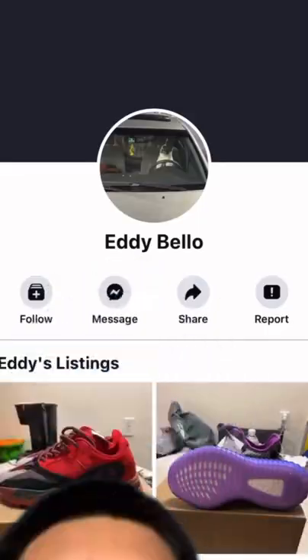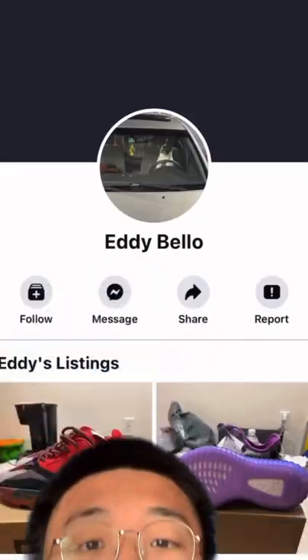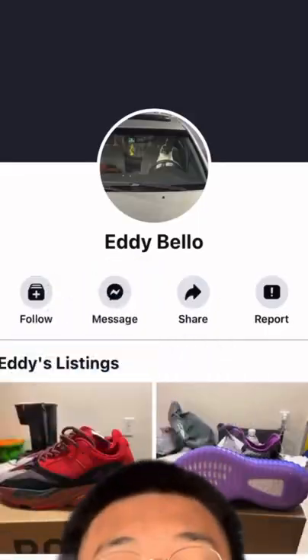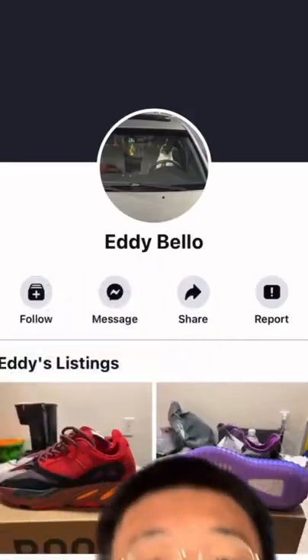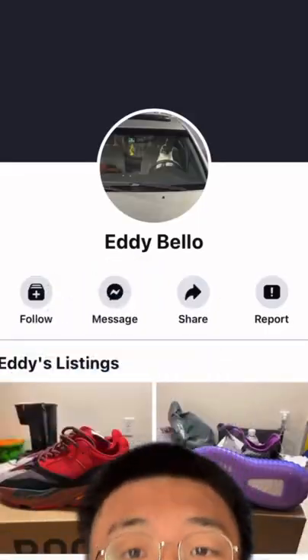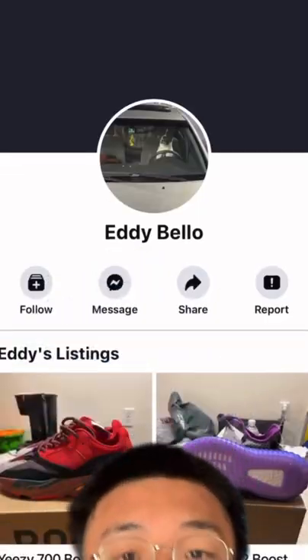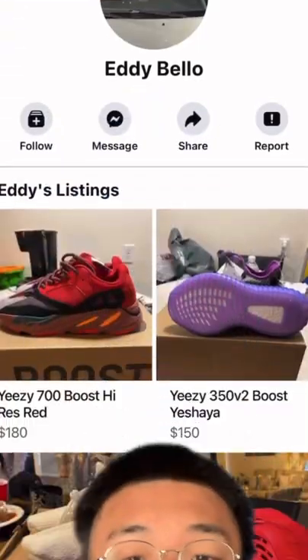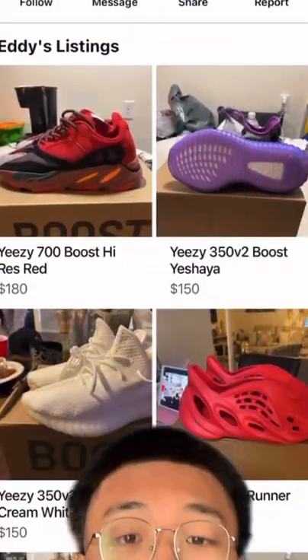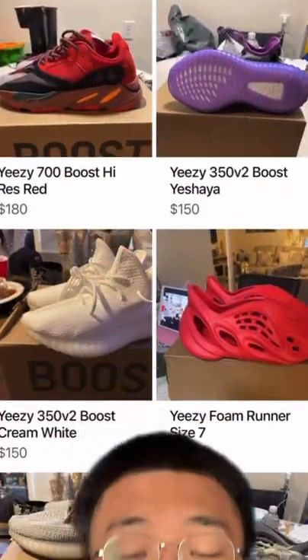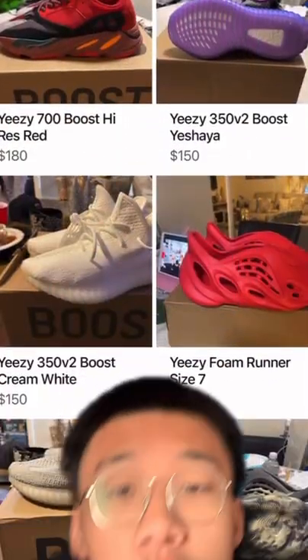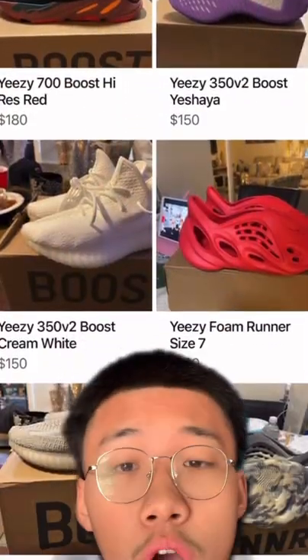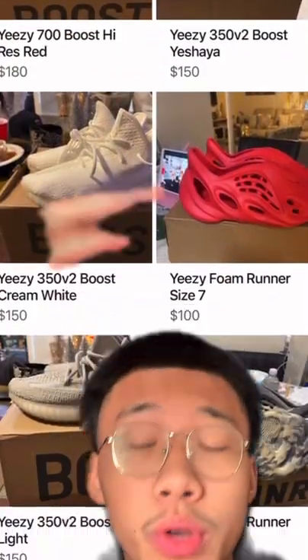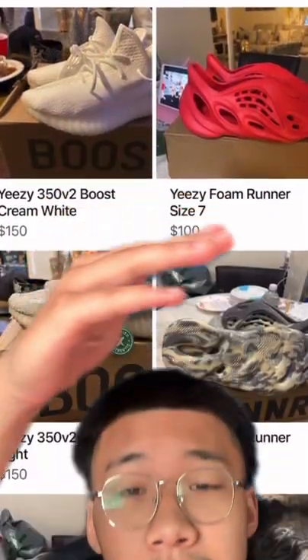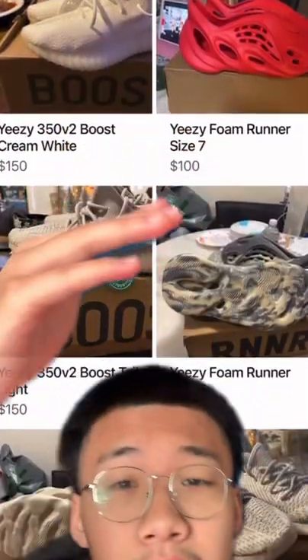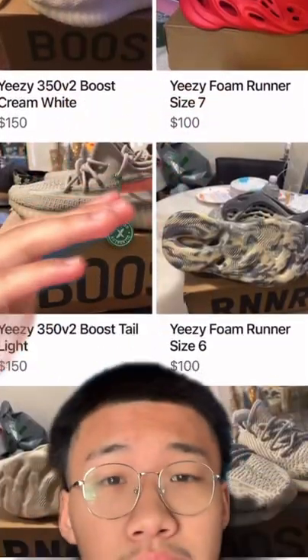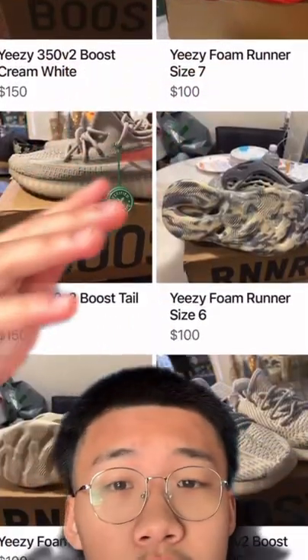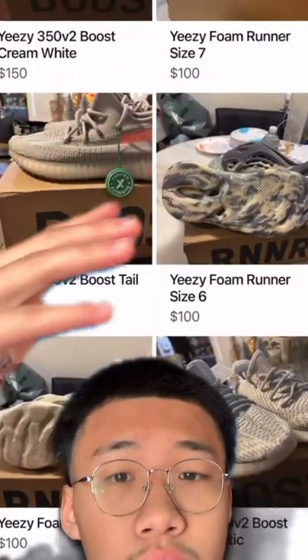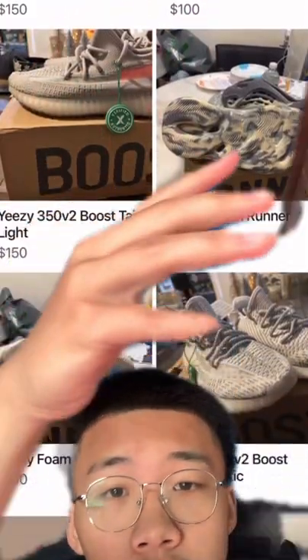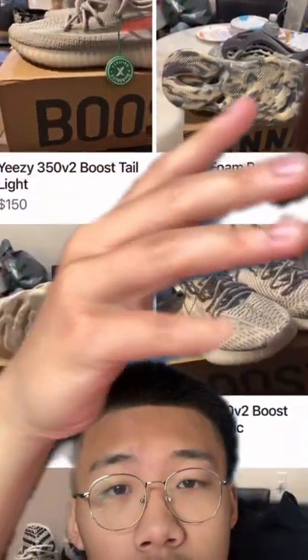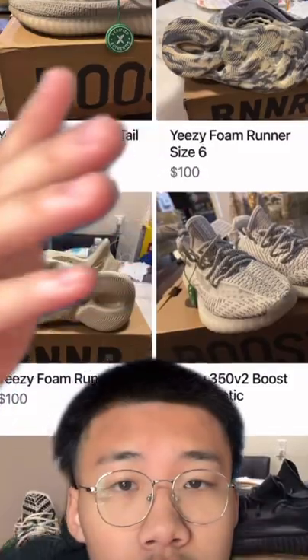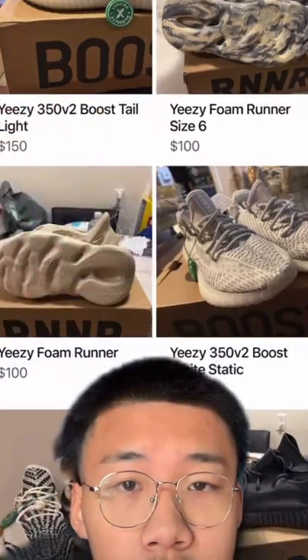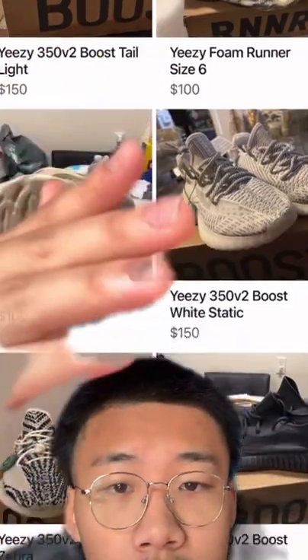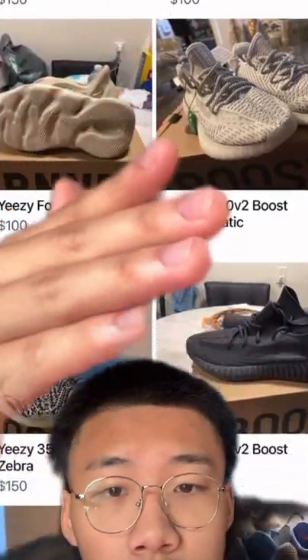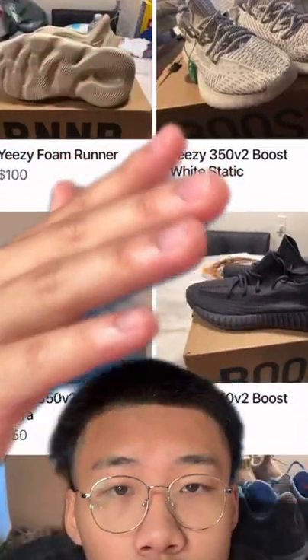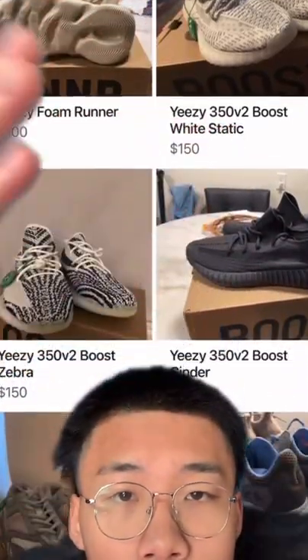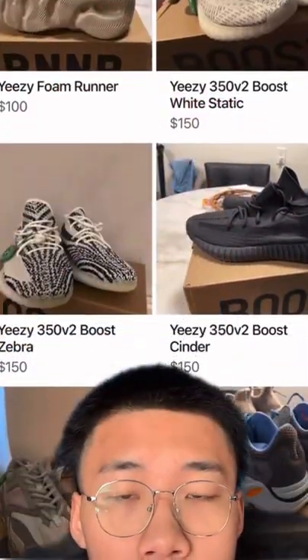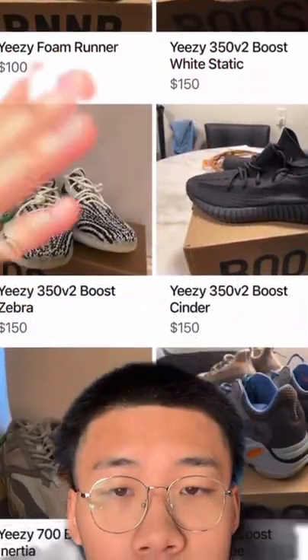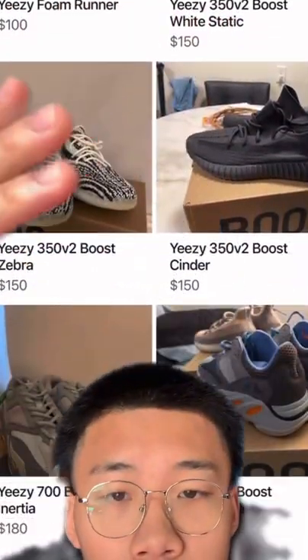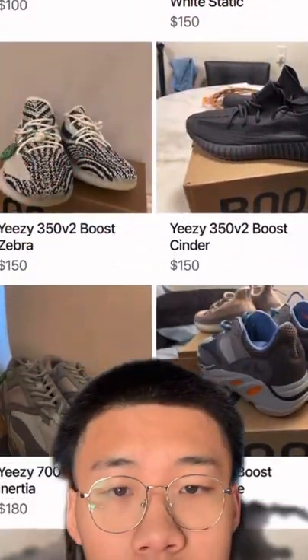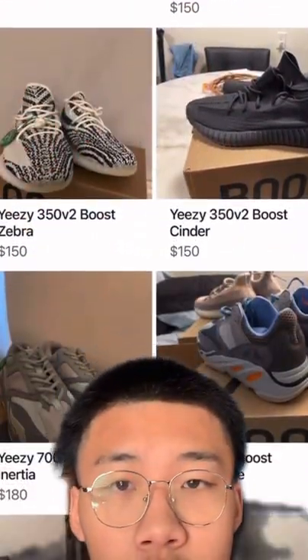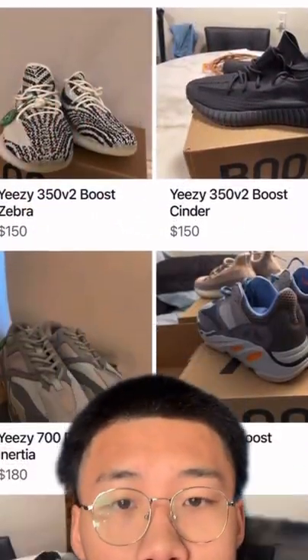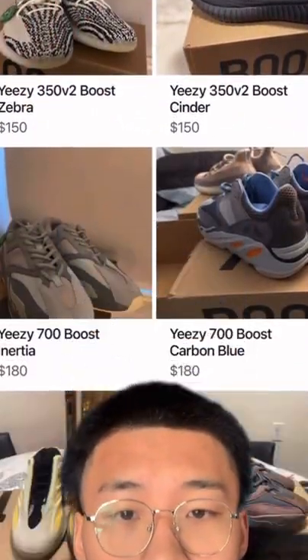He also has no reviews, even though he sells sneakers. And as y'all can see, some of his shoes all have StockX tags on the right.